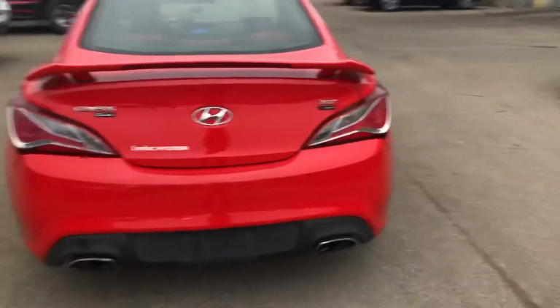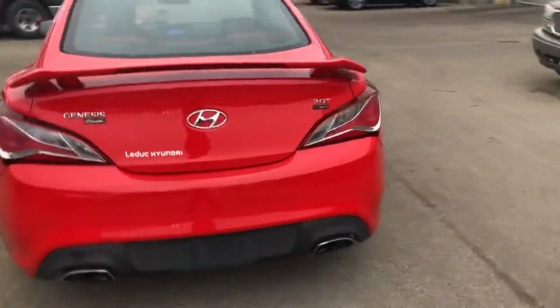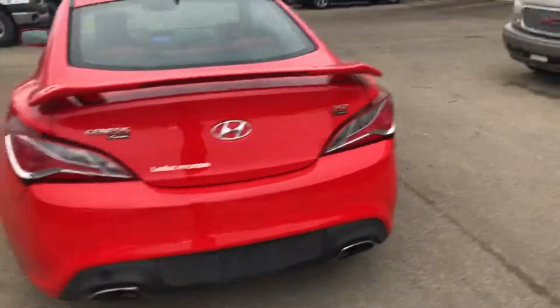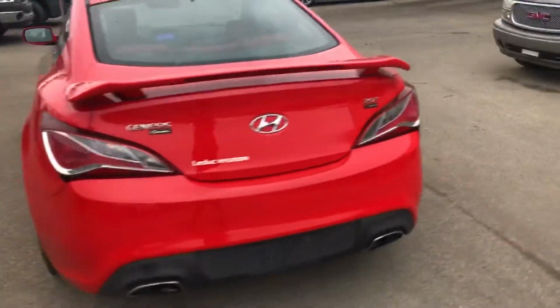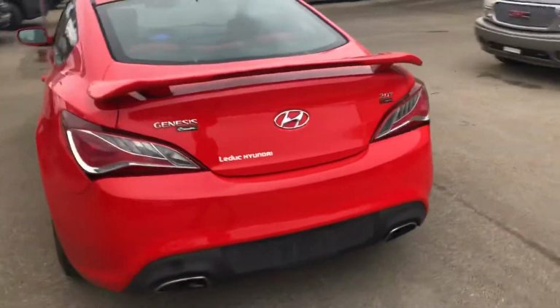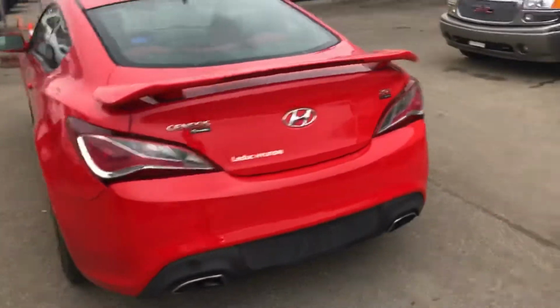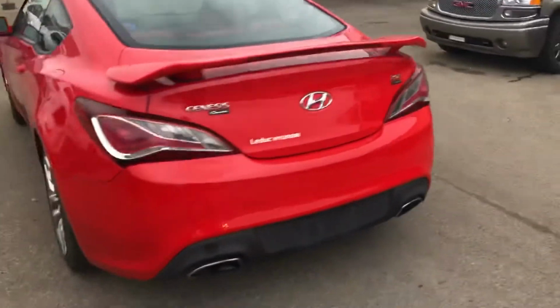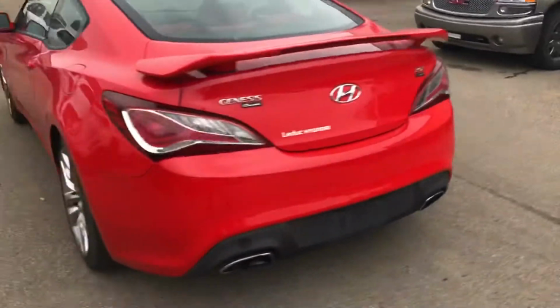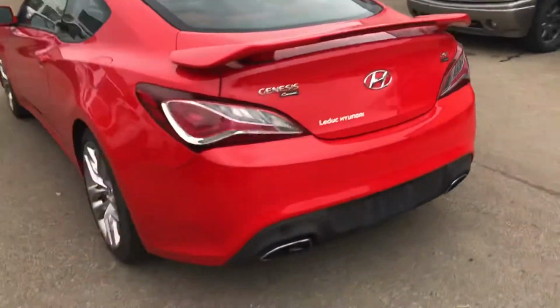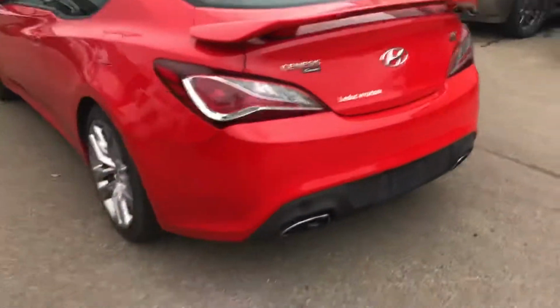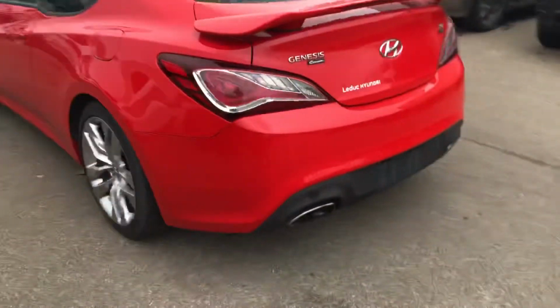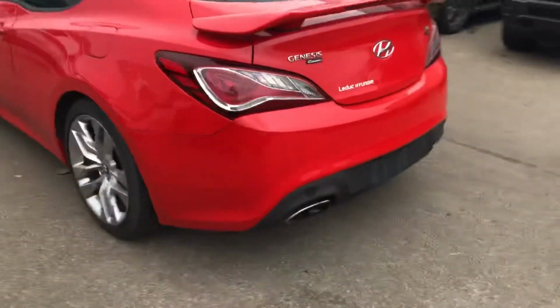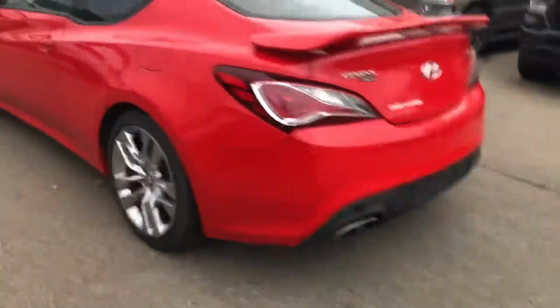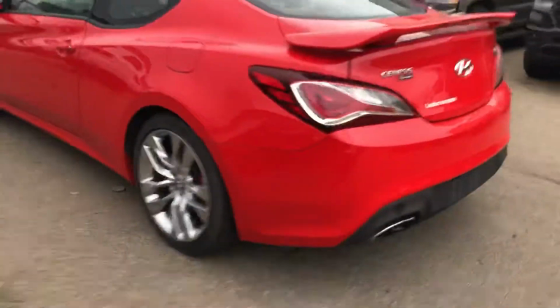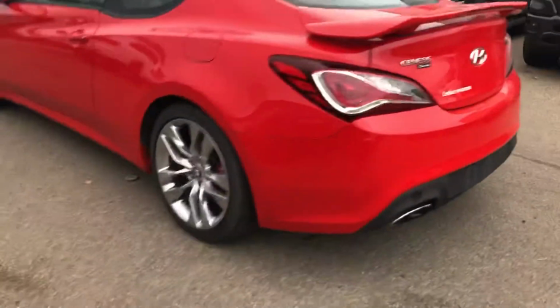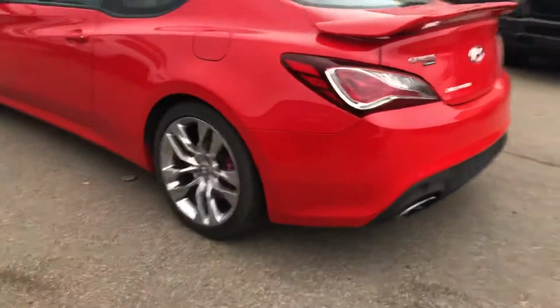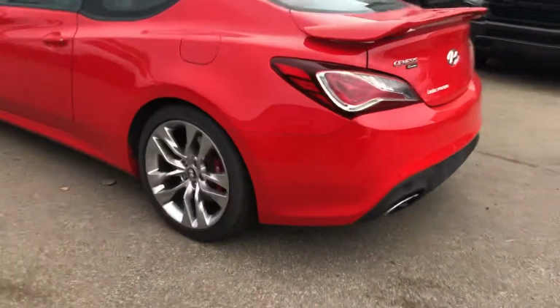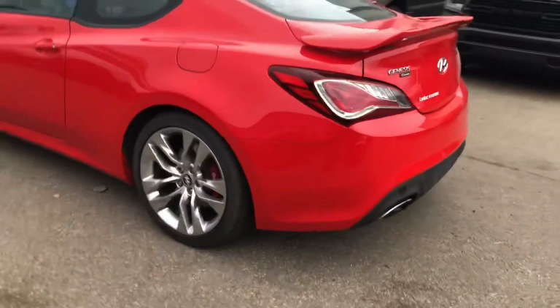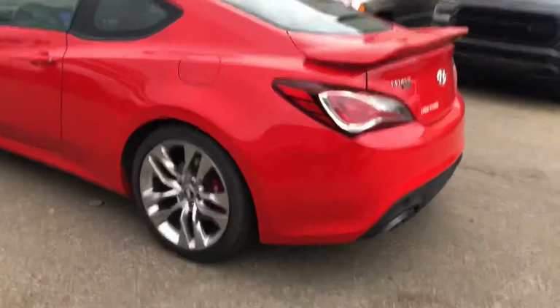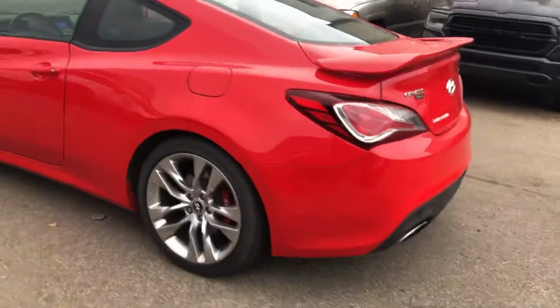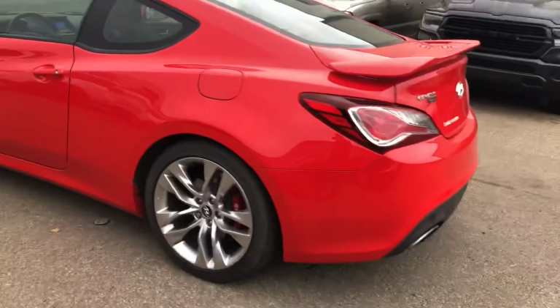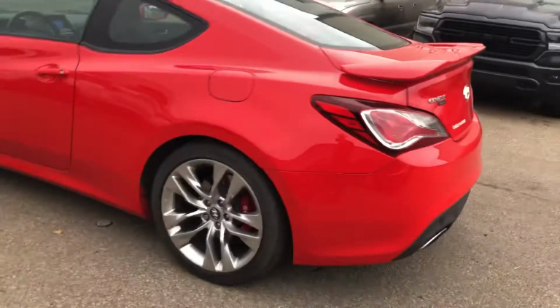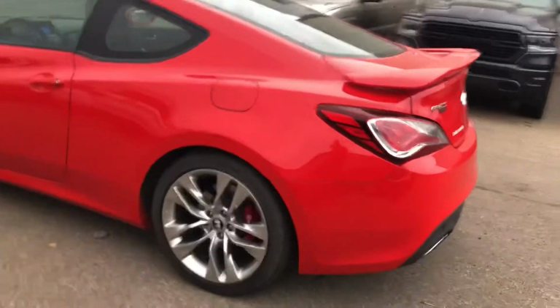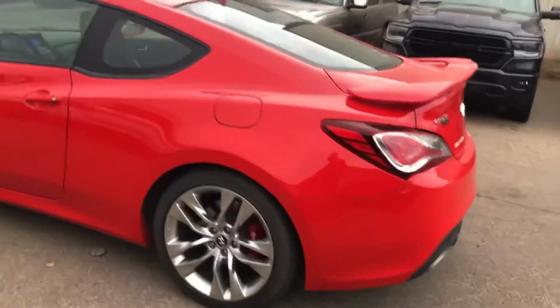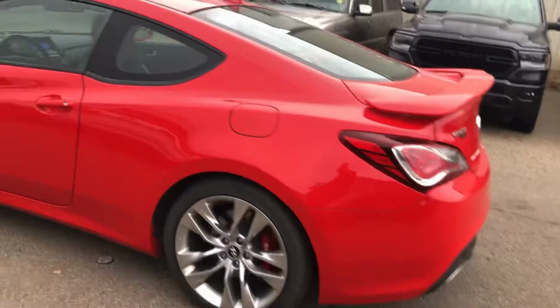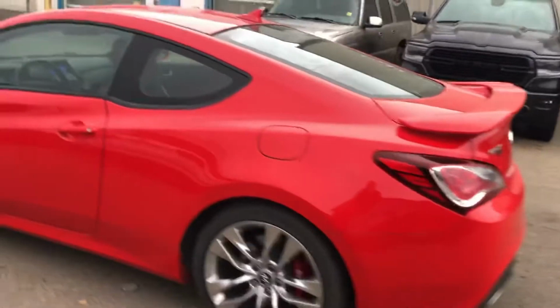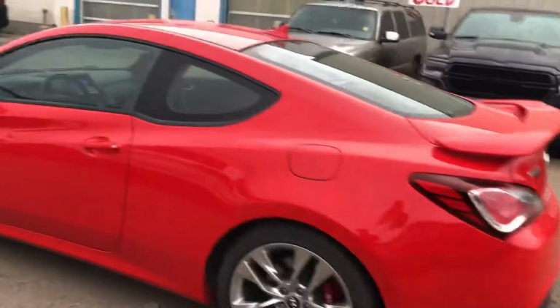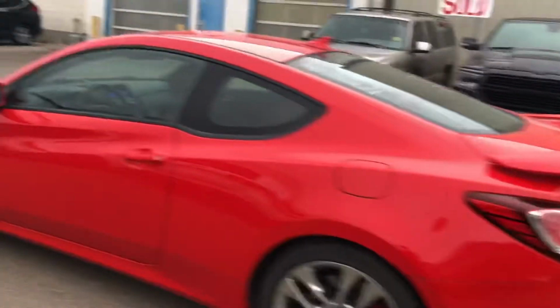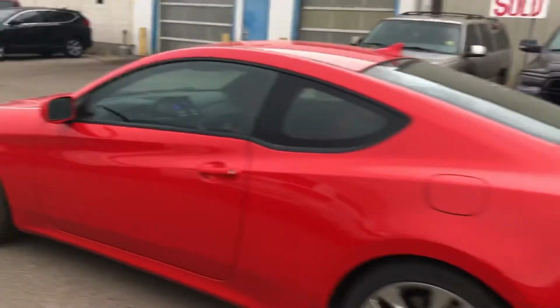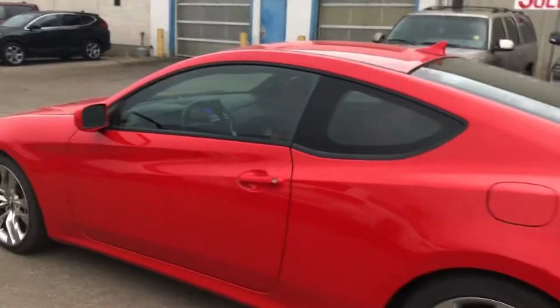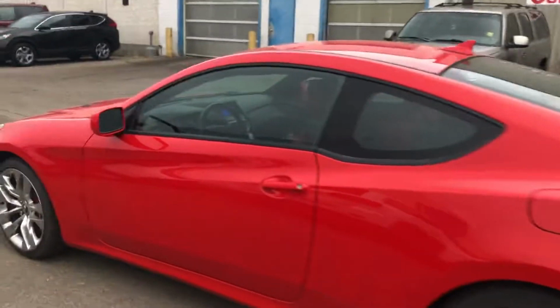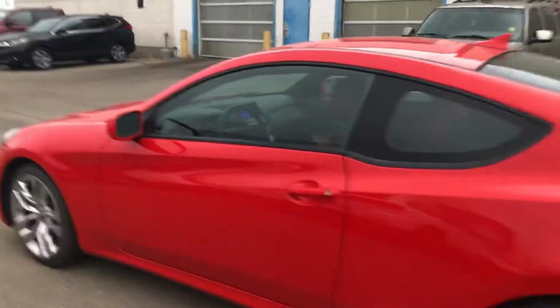It looks brand new on the body. No scuffs on the wheels. The paint is perfect.